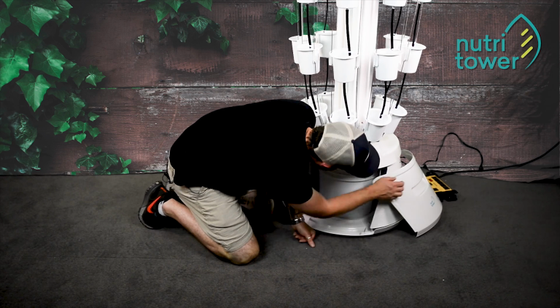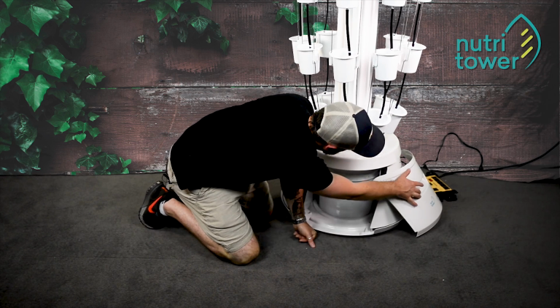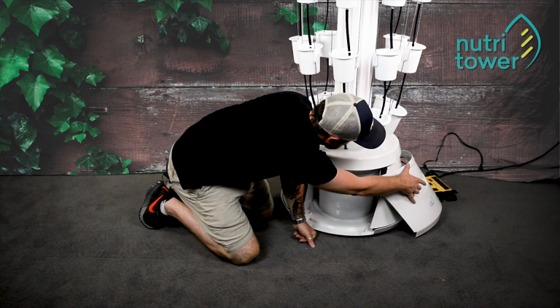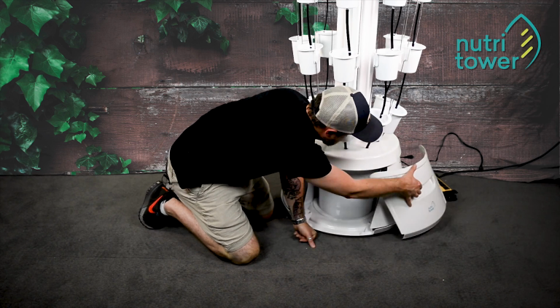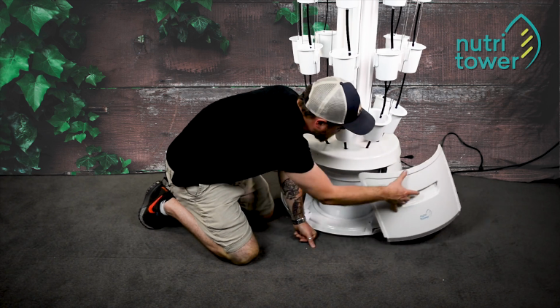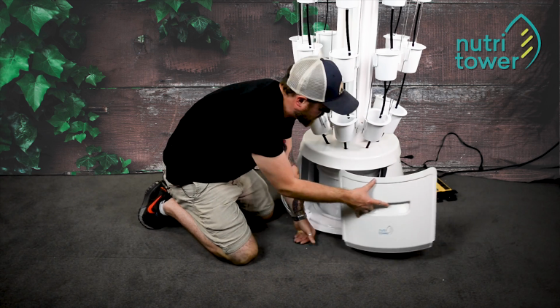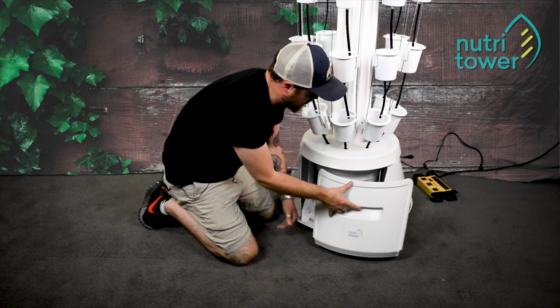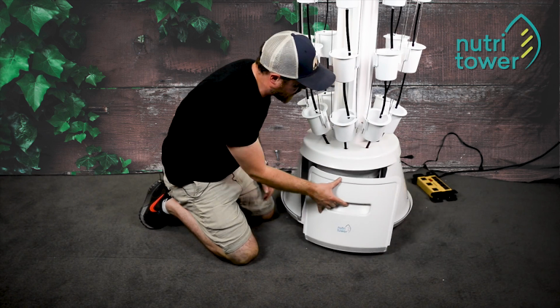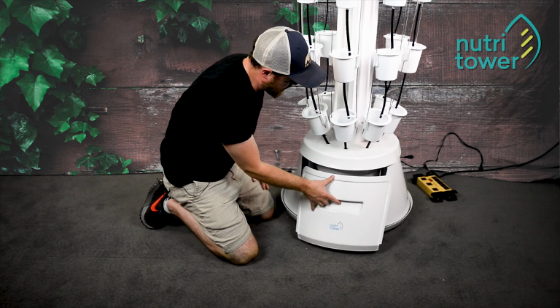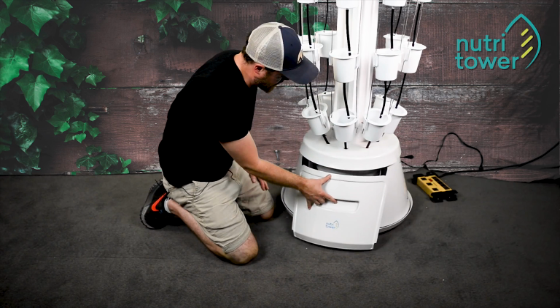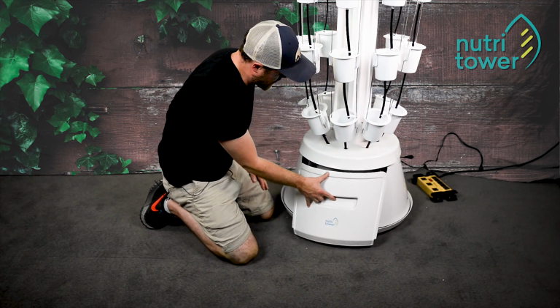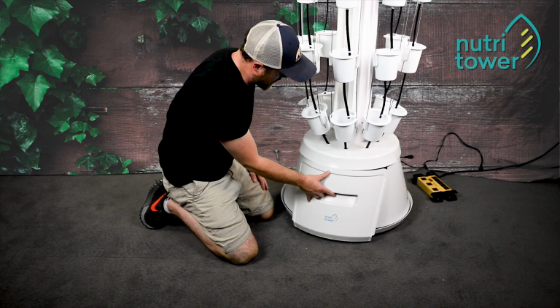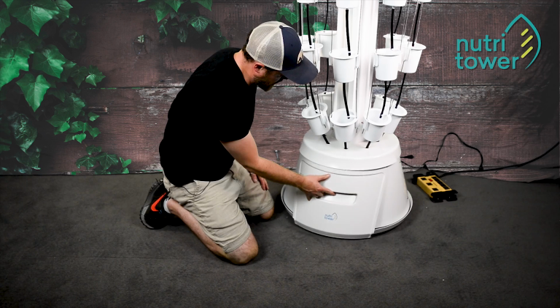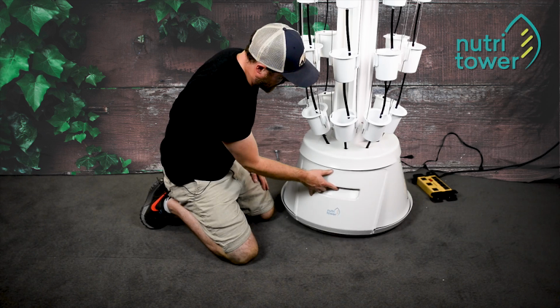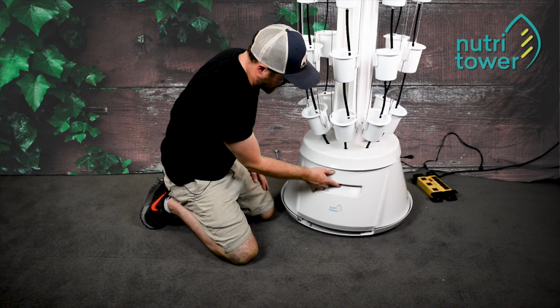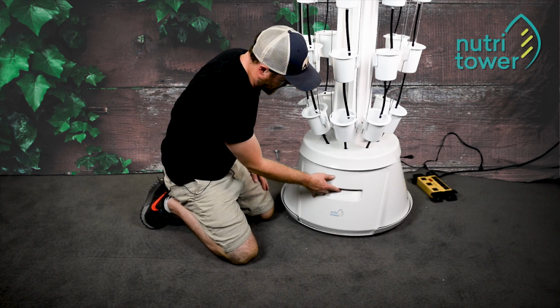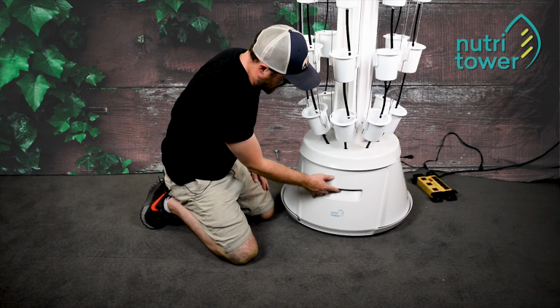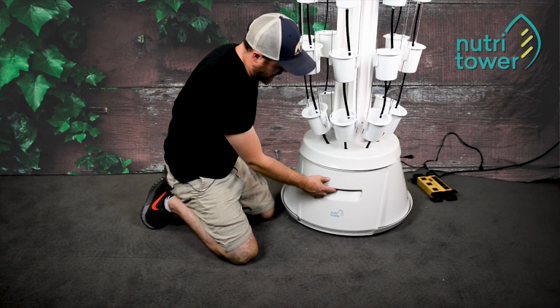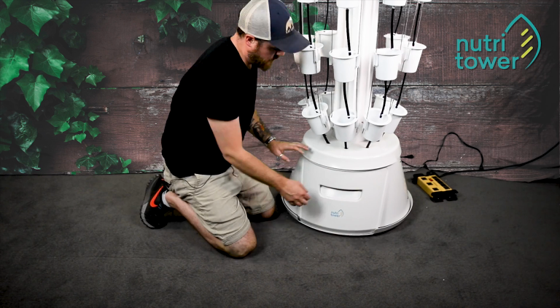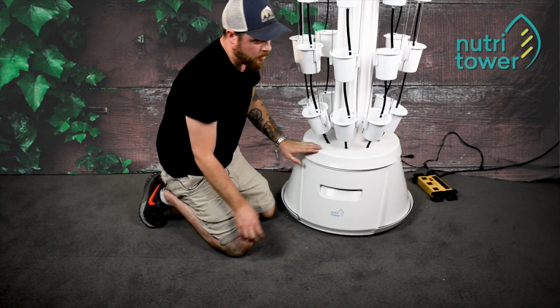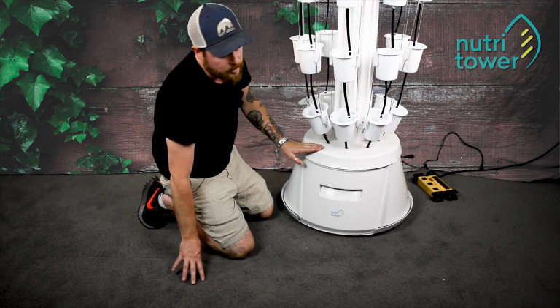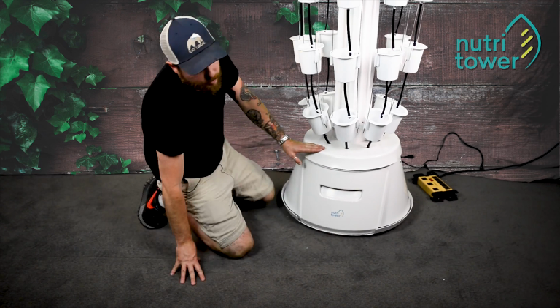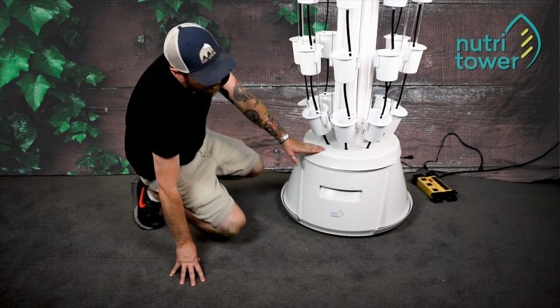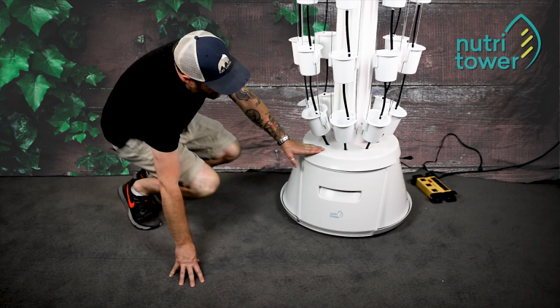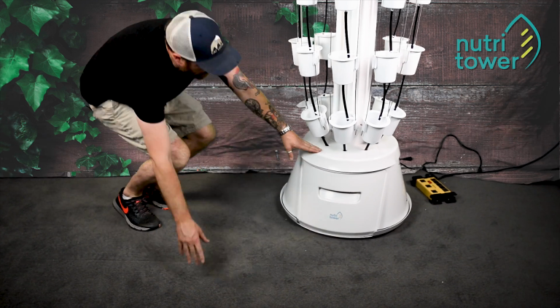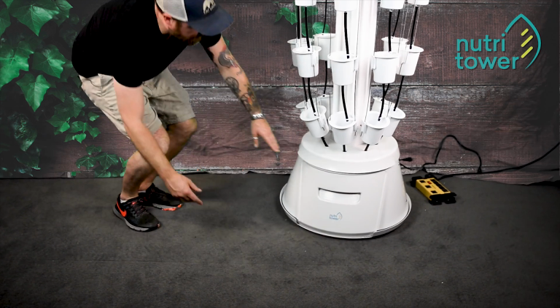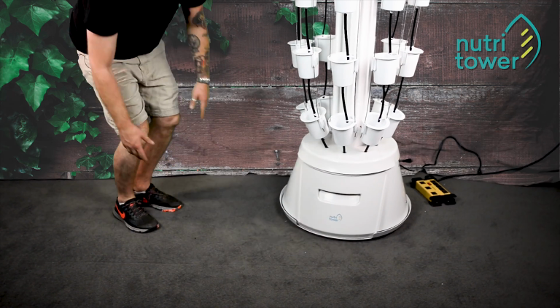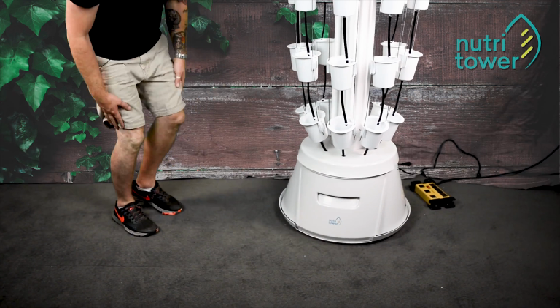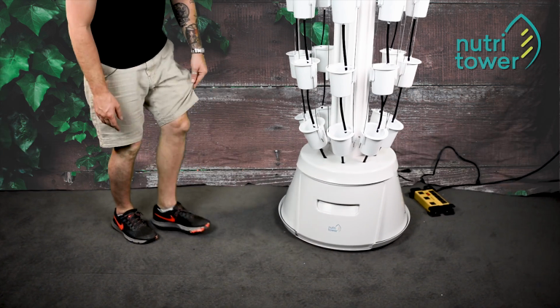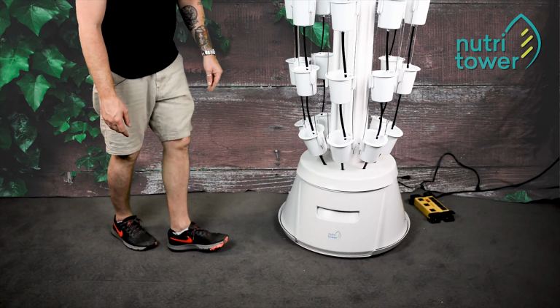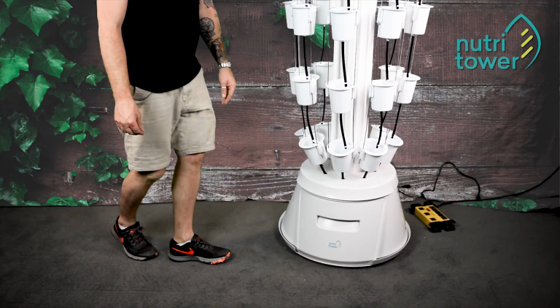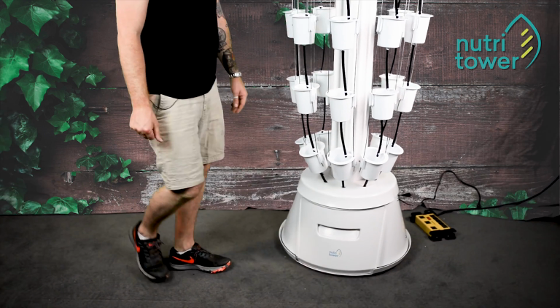Looks good. I'll replace the door. Now we're ready to plug things in and give it a test.